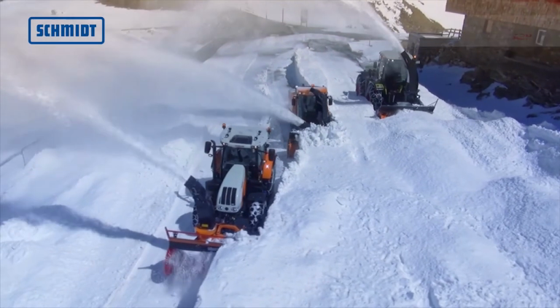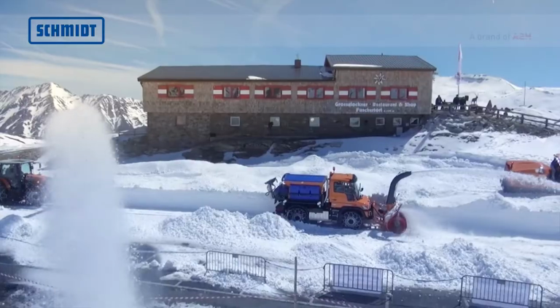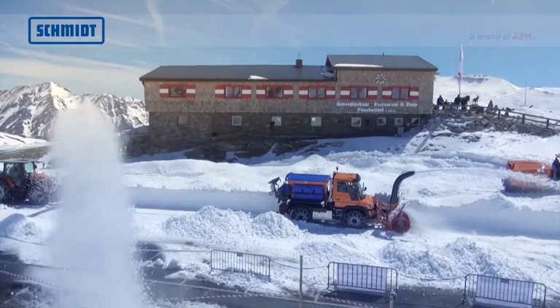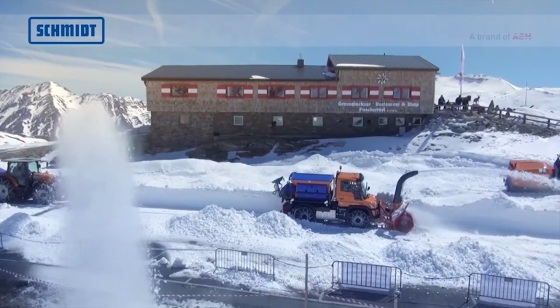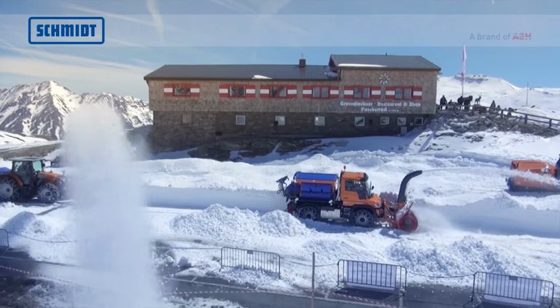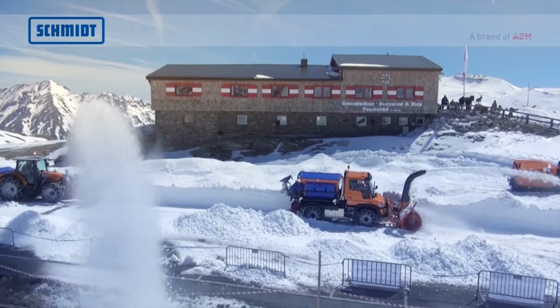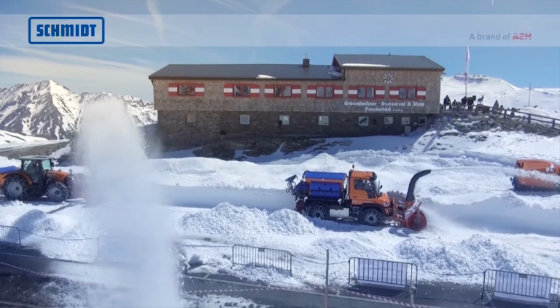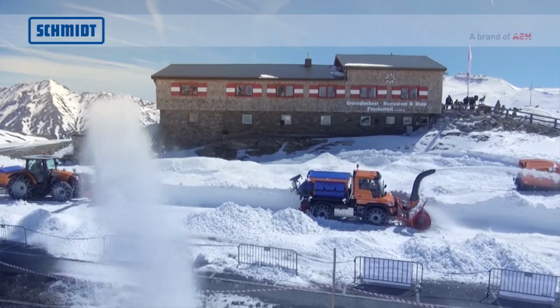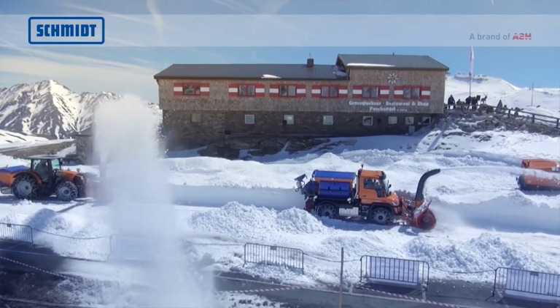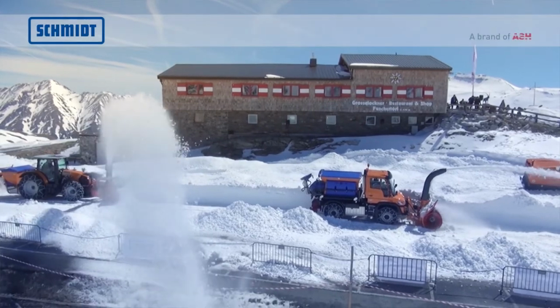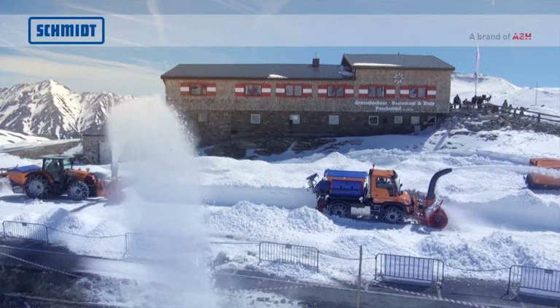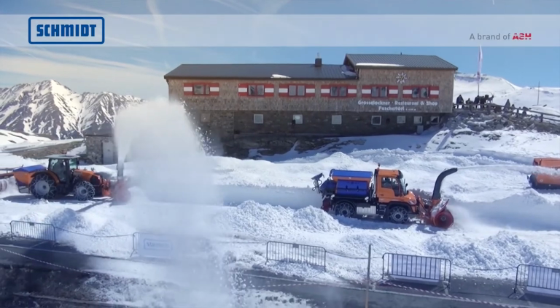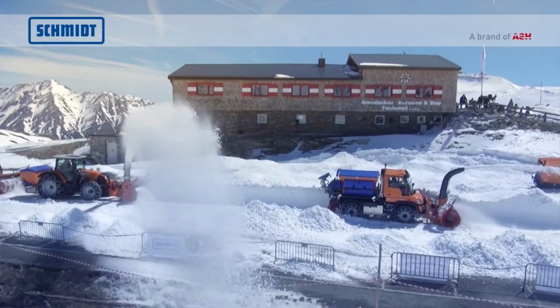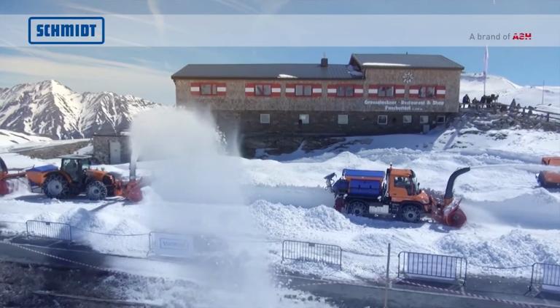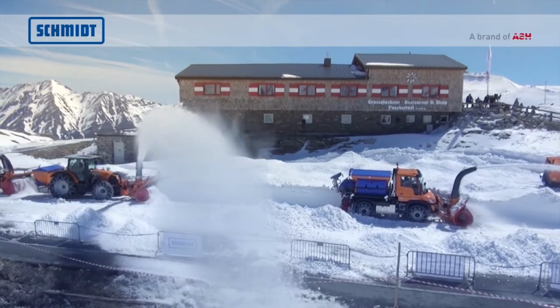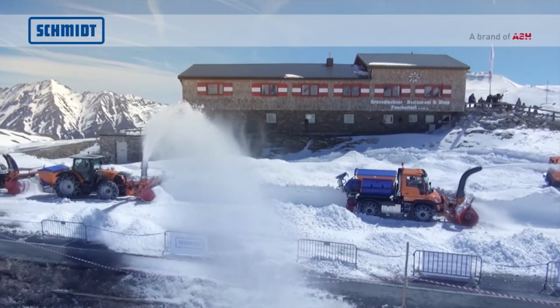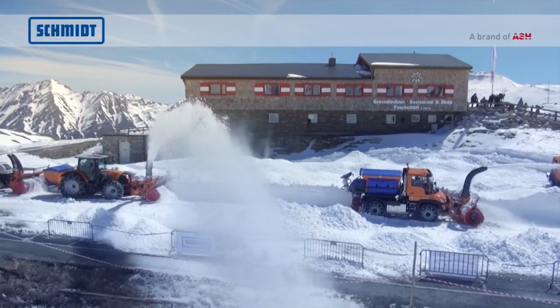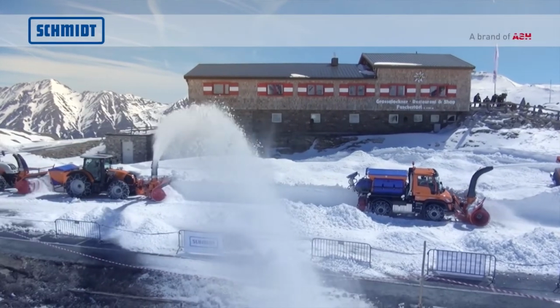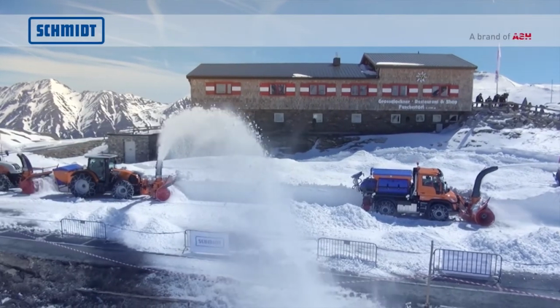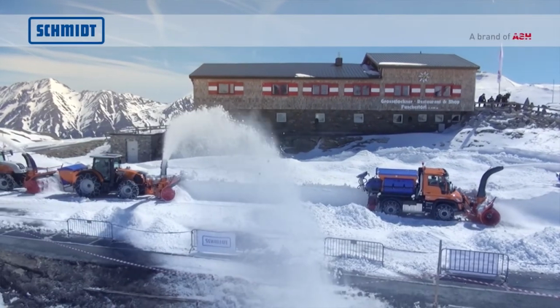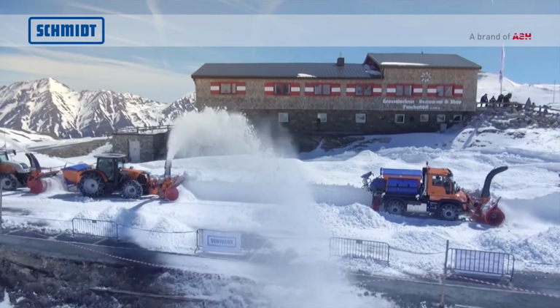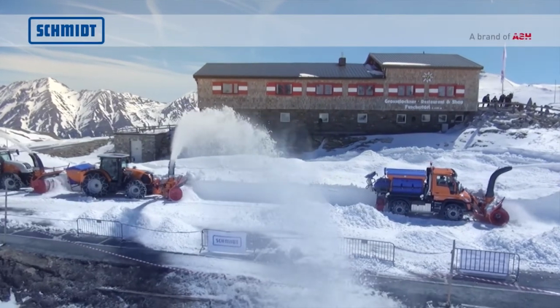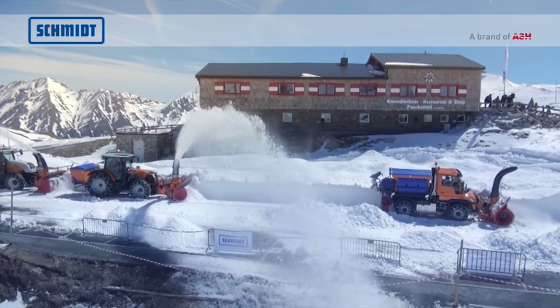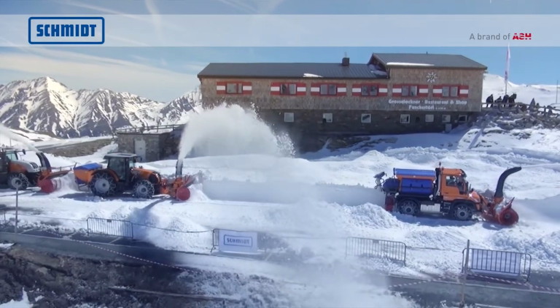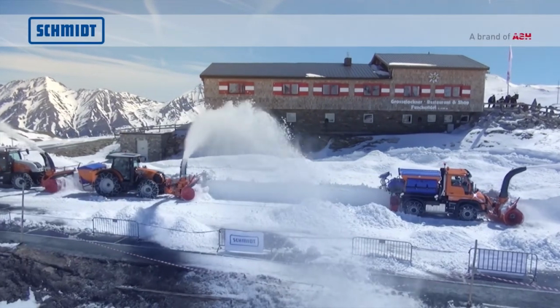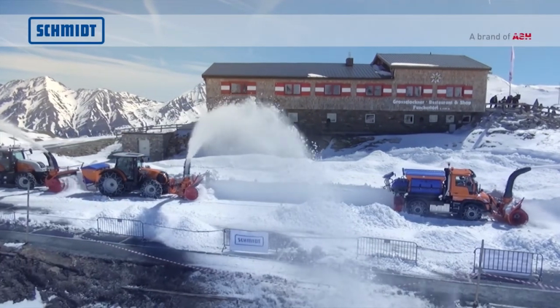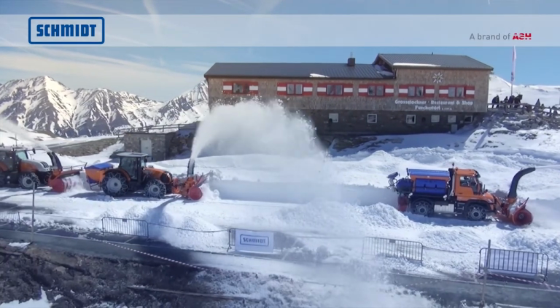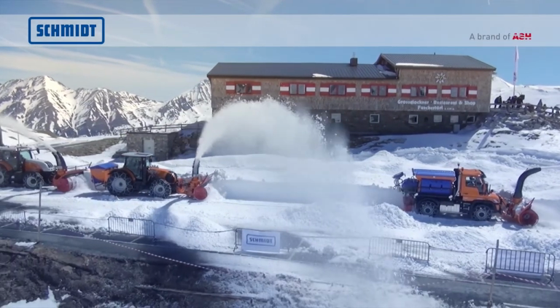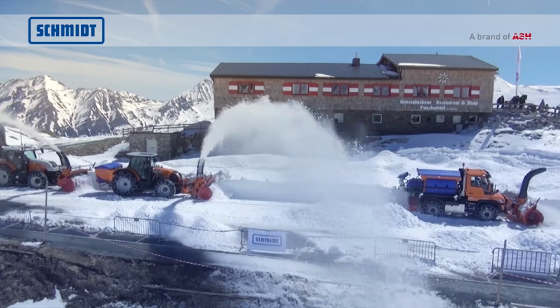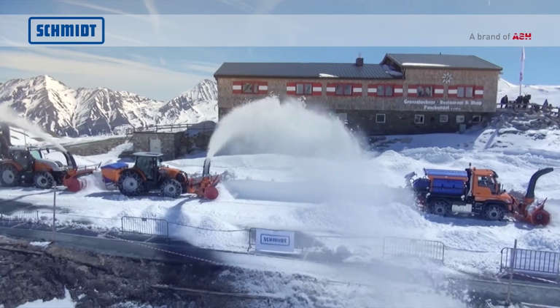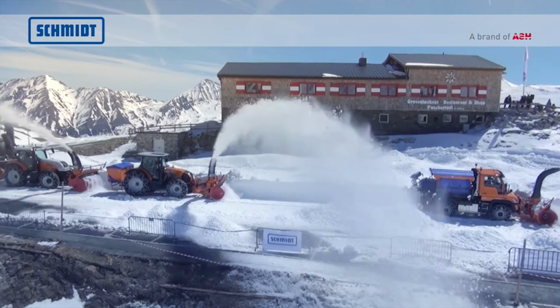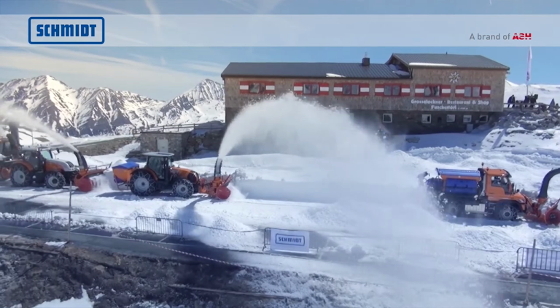Schmidt's rotating snow clearing machines are the solution in the fight against the white menace.